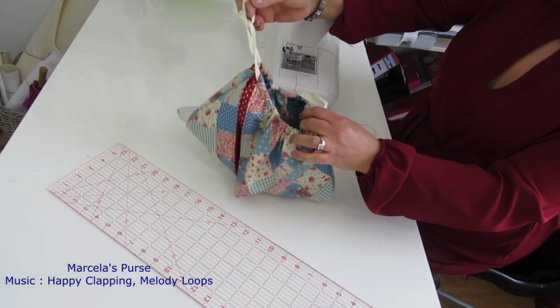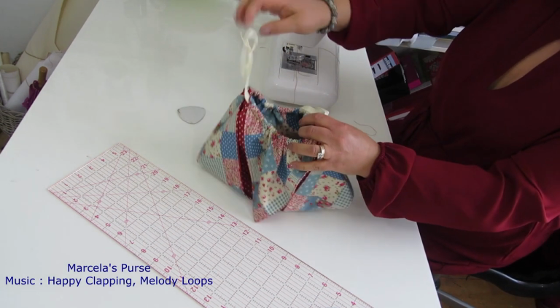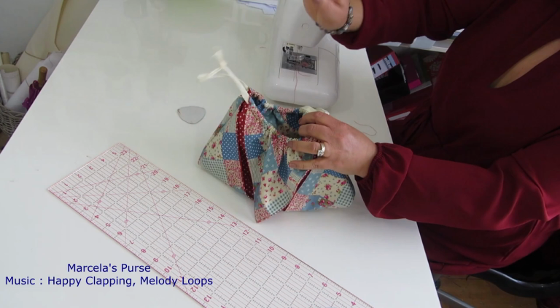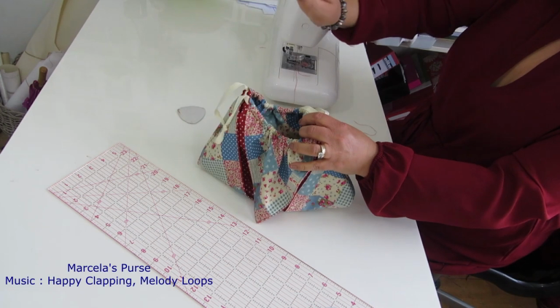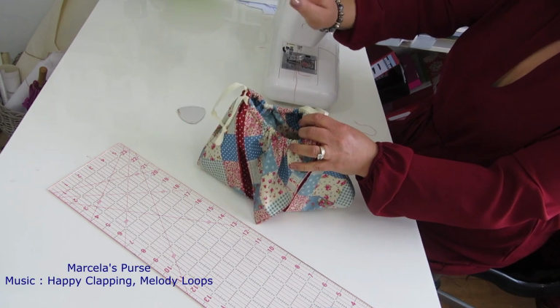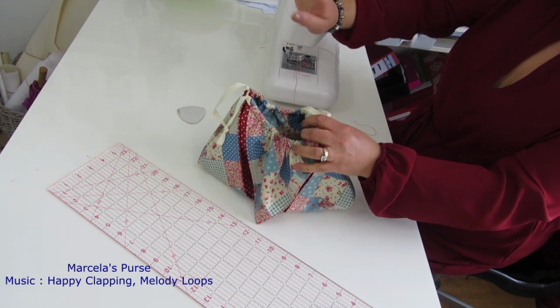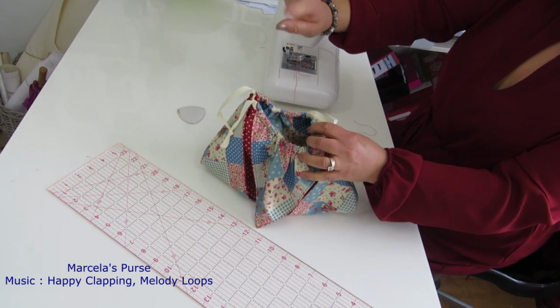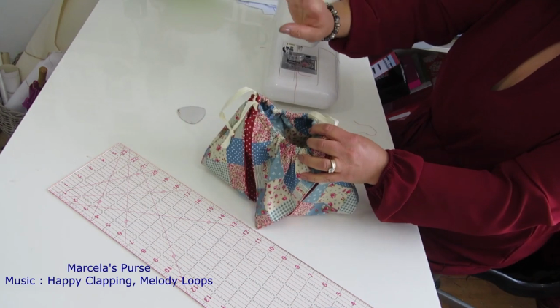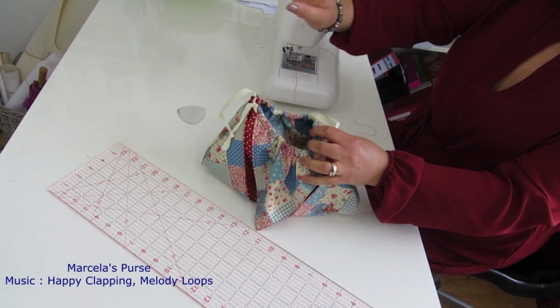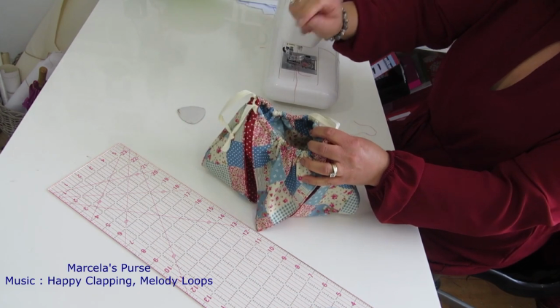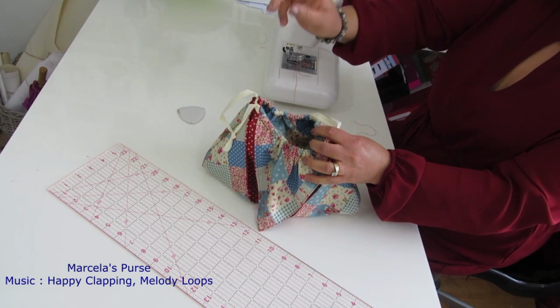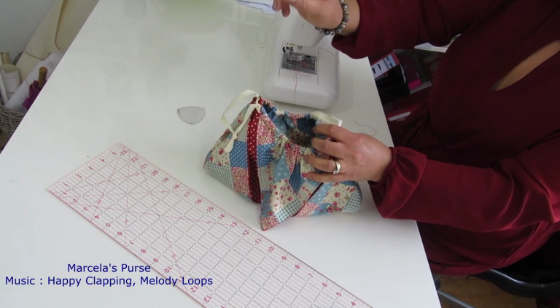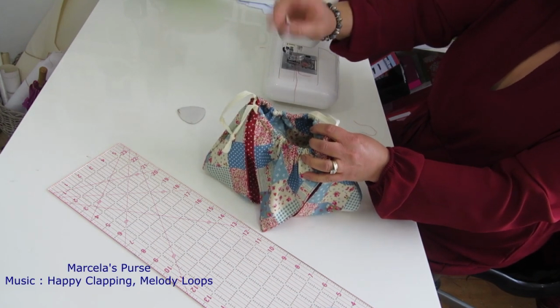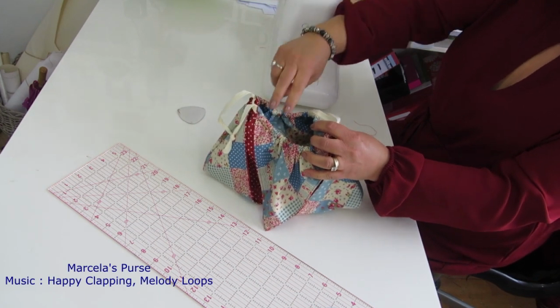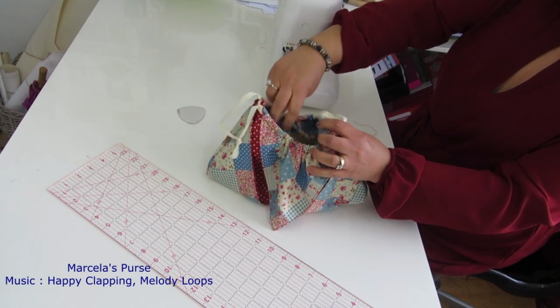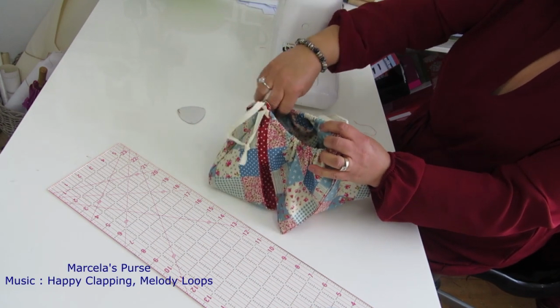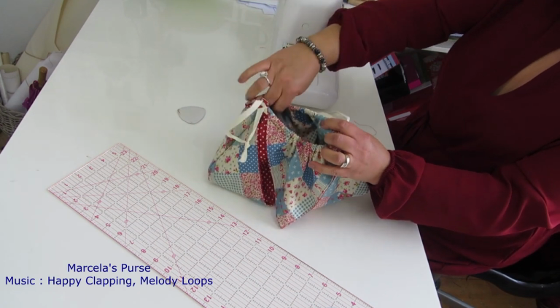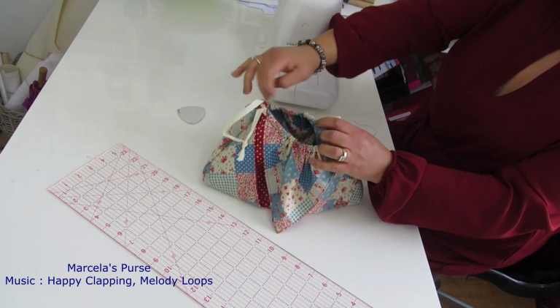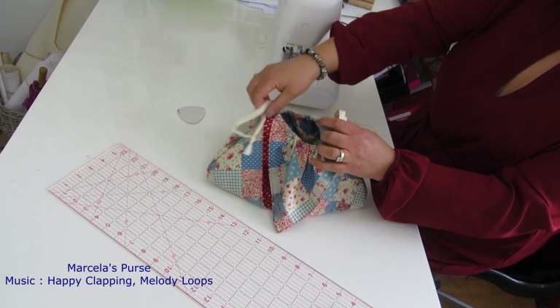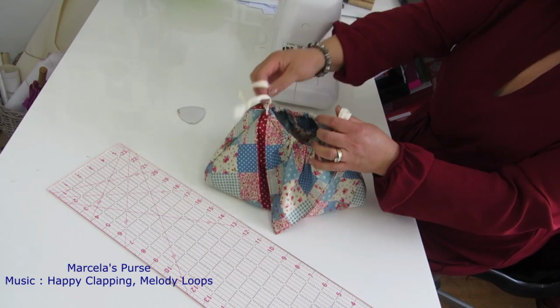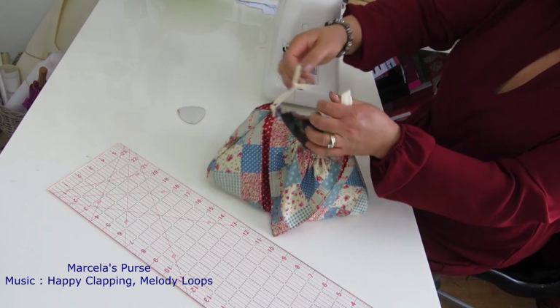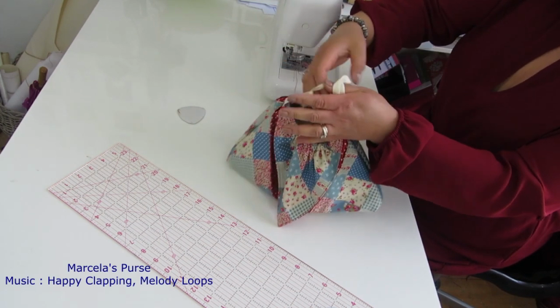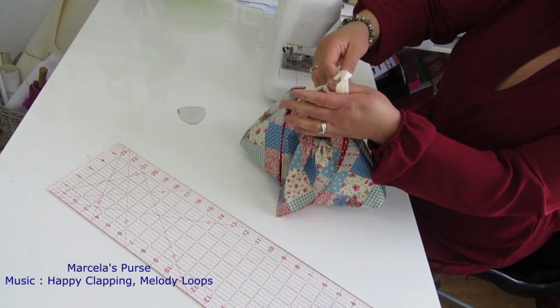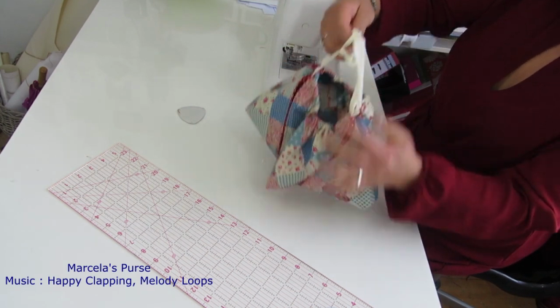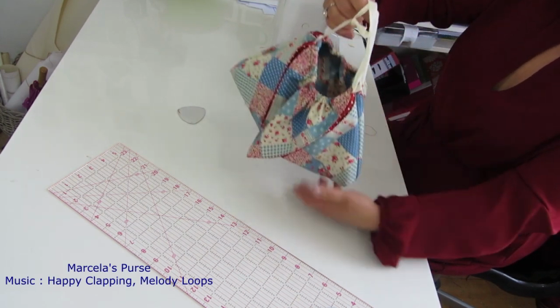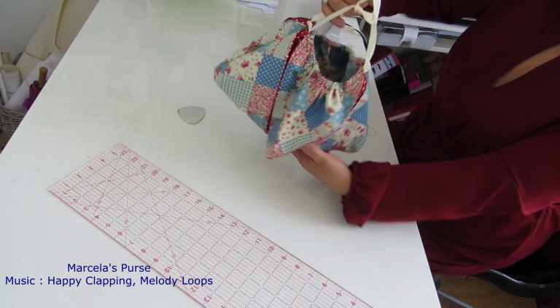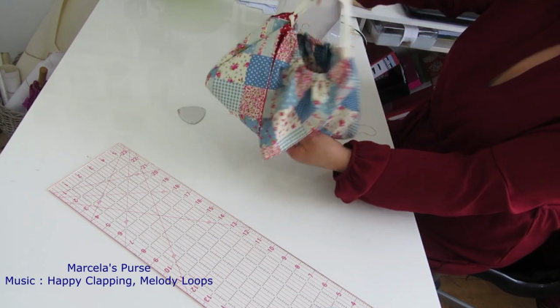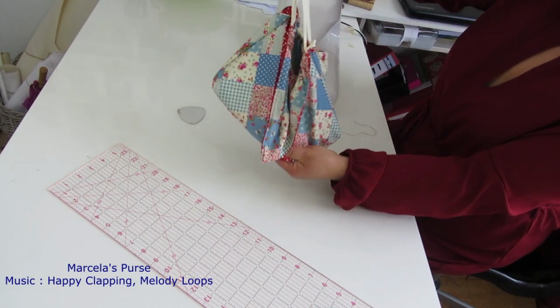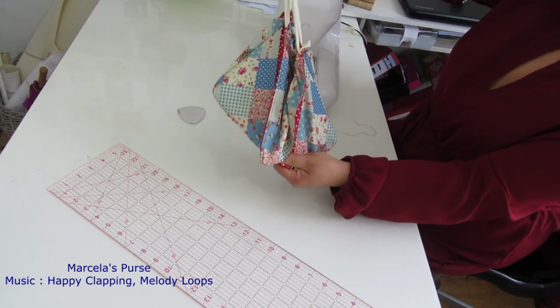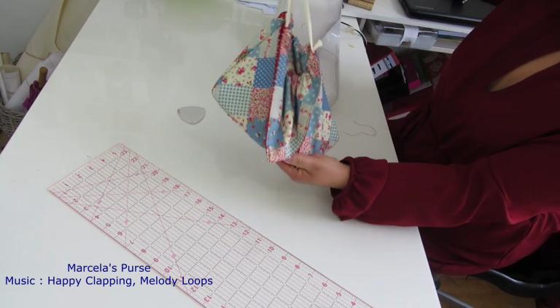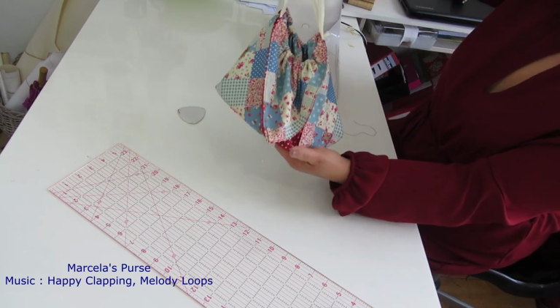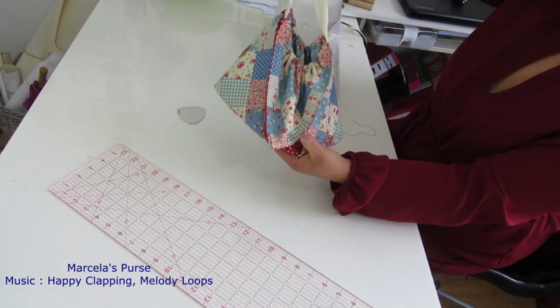Happy sewing and I will see you soon - don't forget to subscribe. Bye!